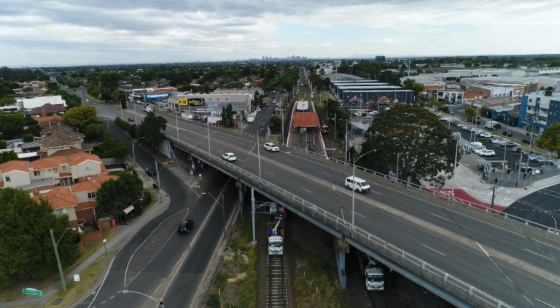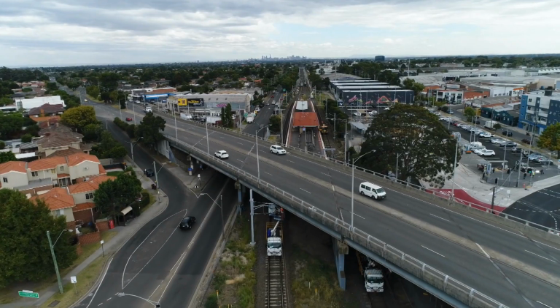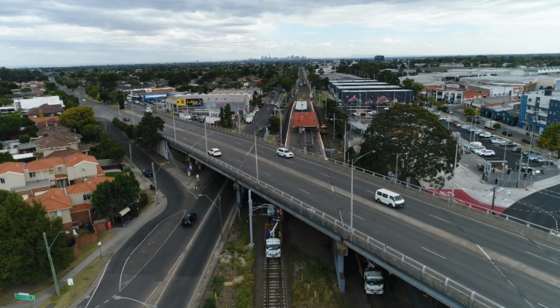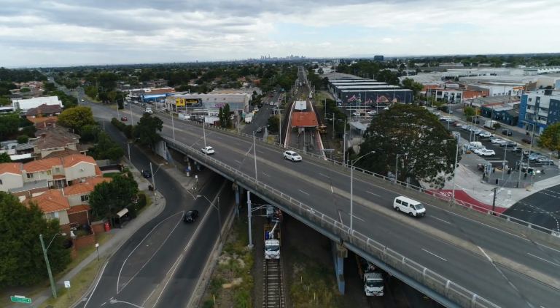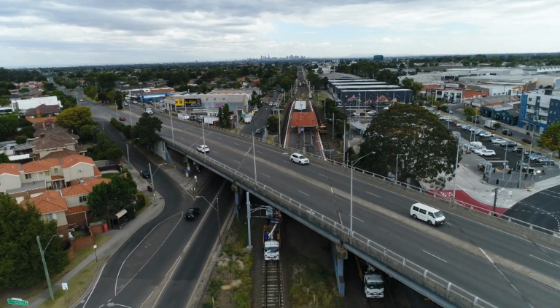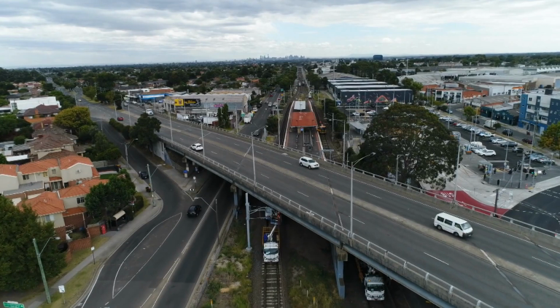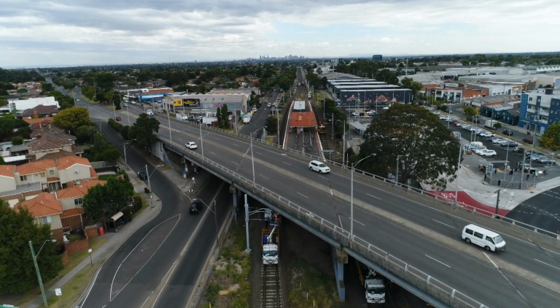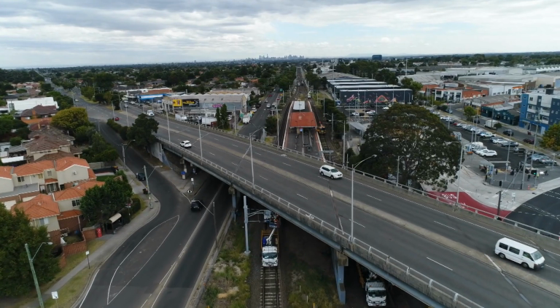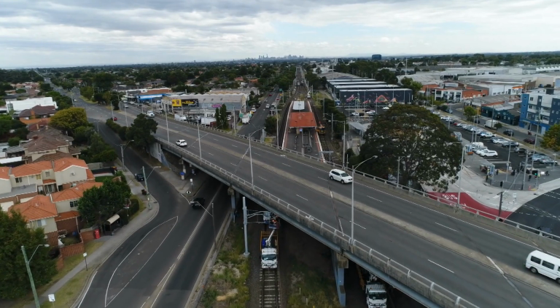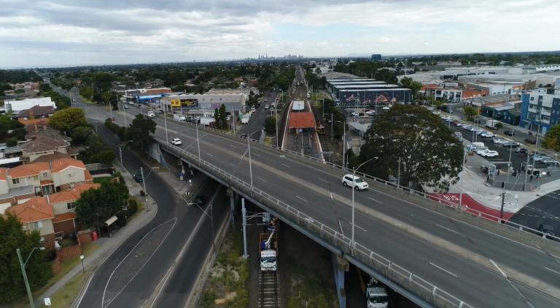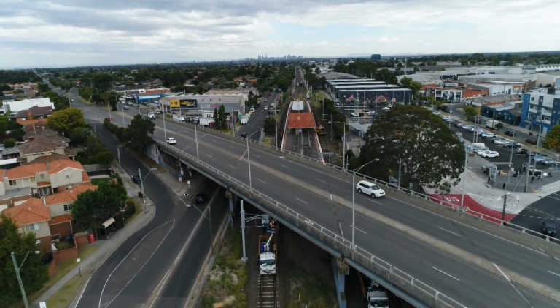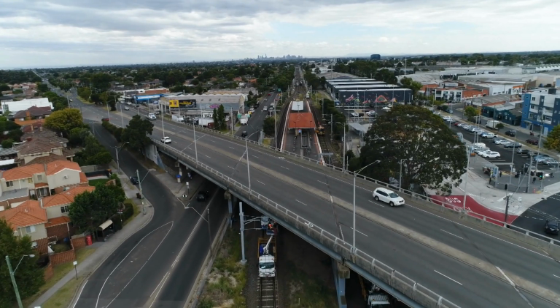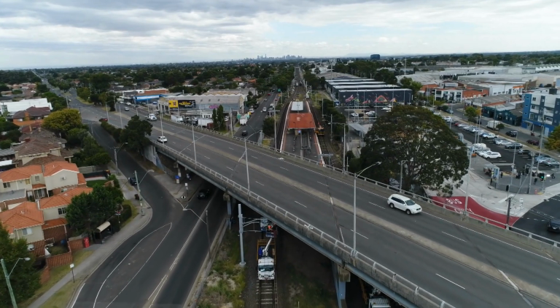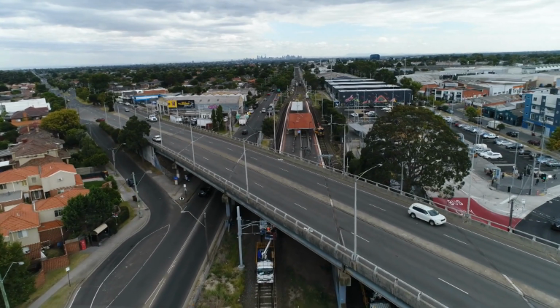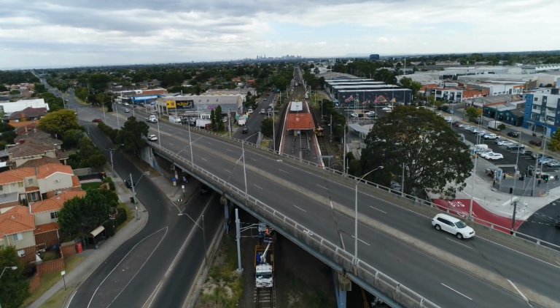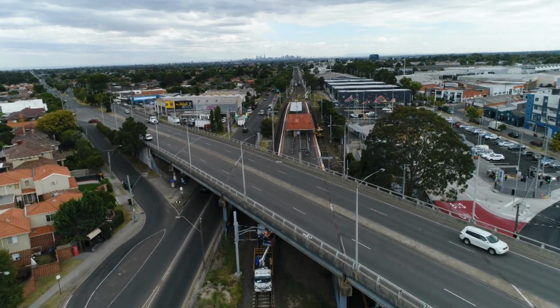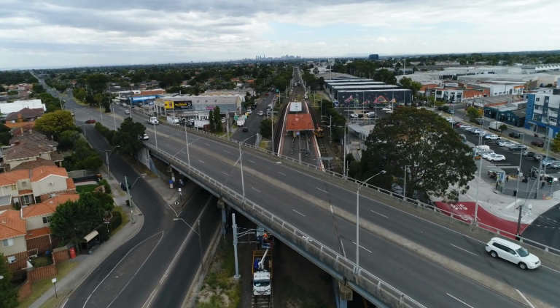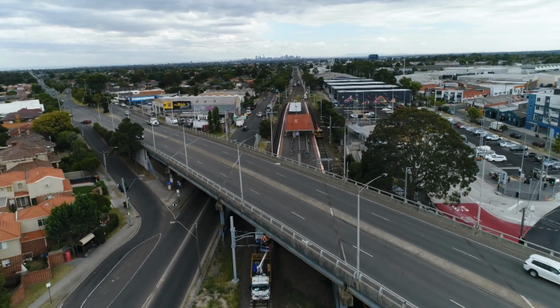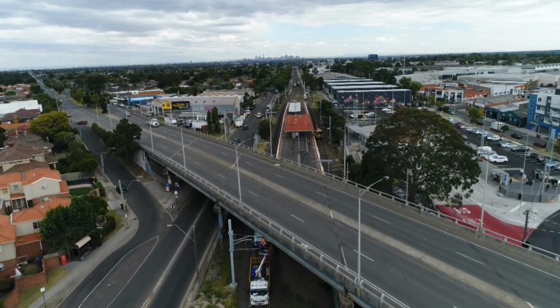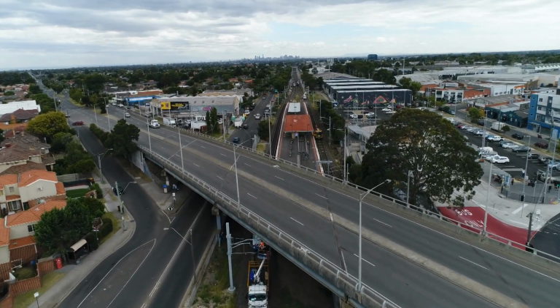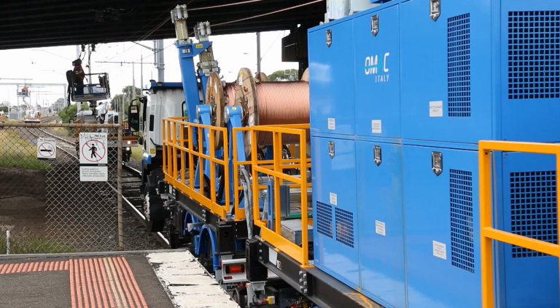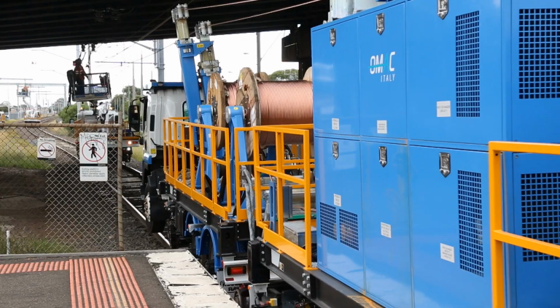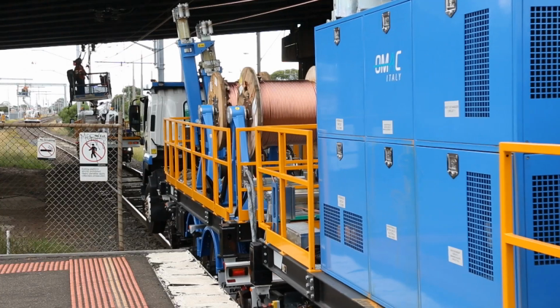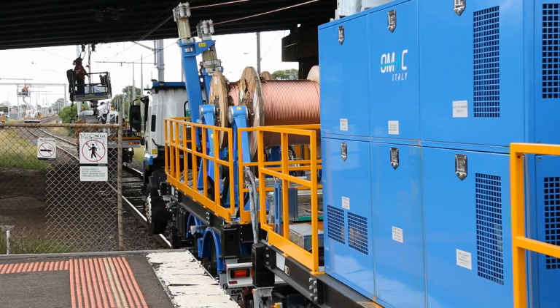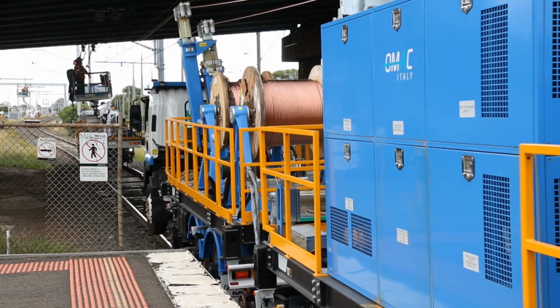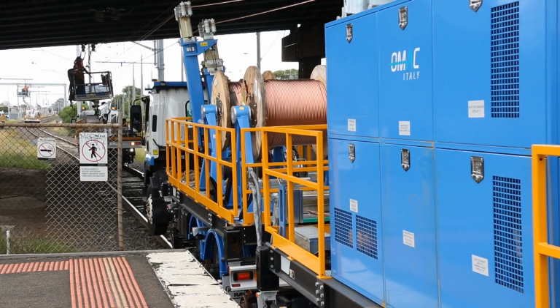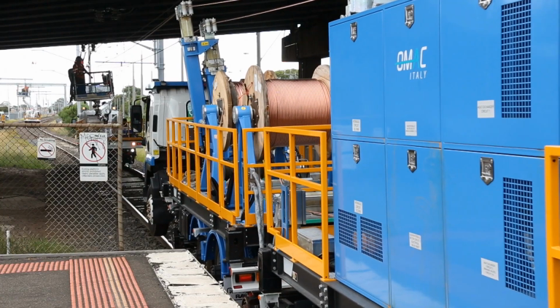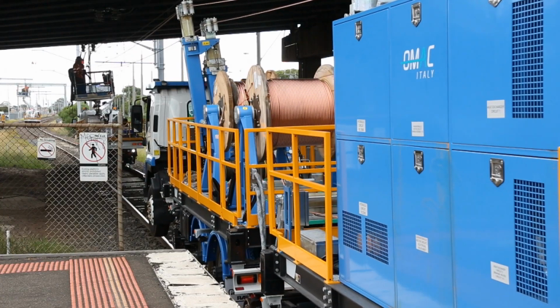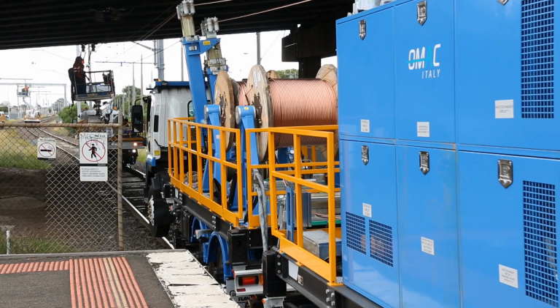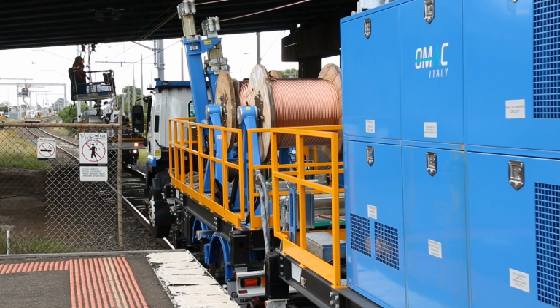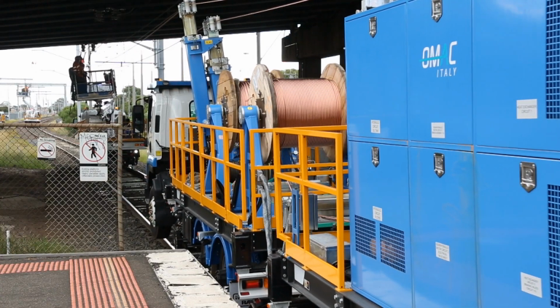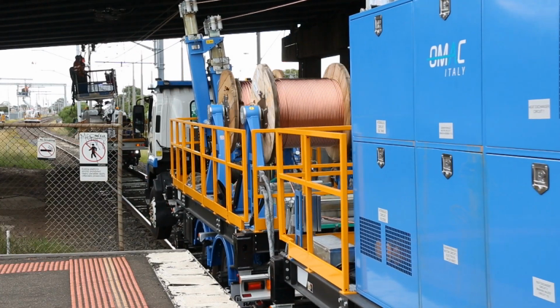When varying overhead construction occurs, operations can continue unhindered.